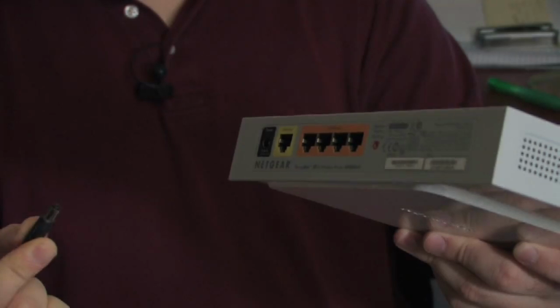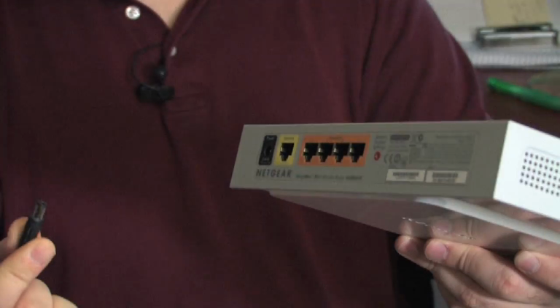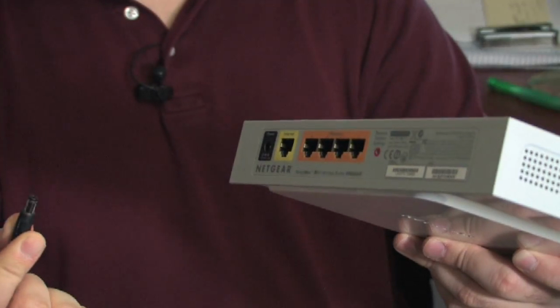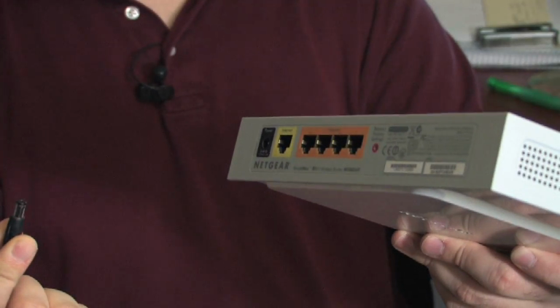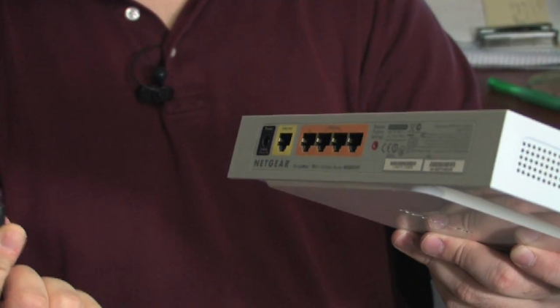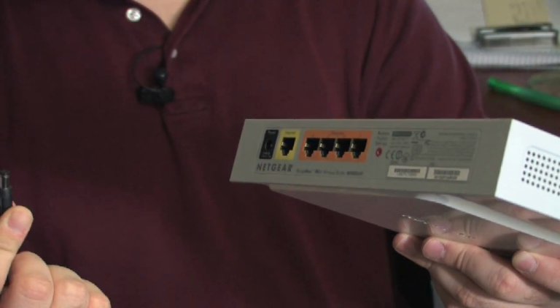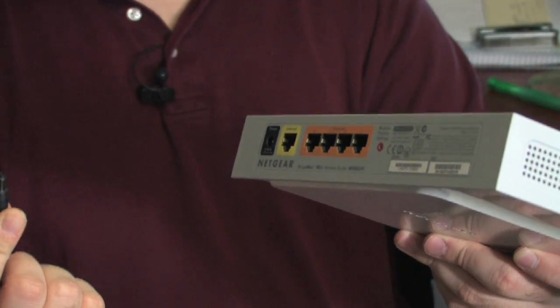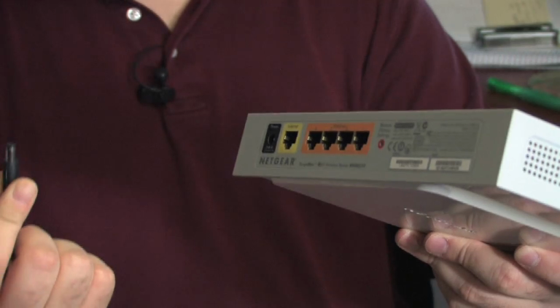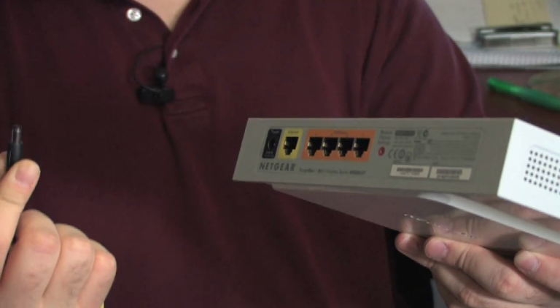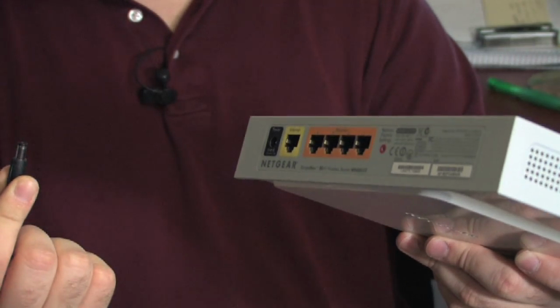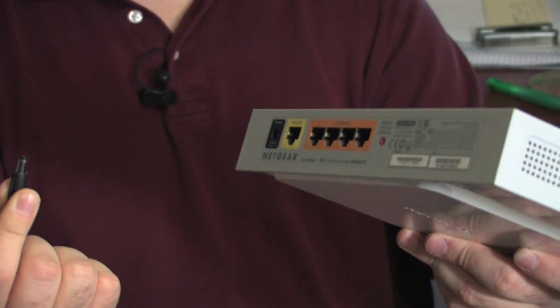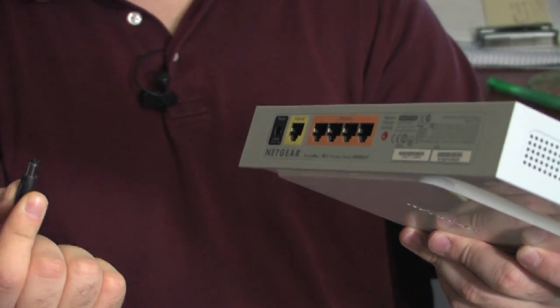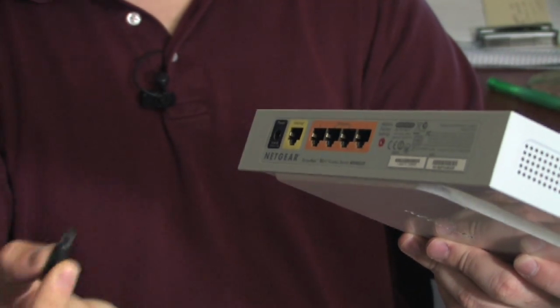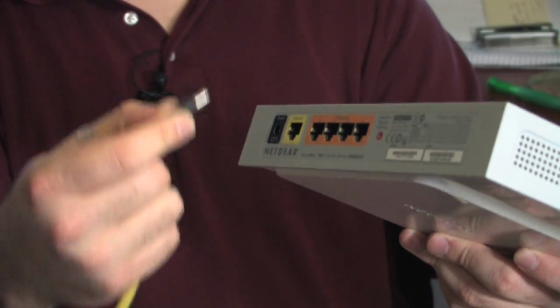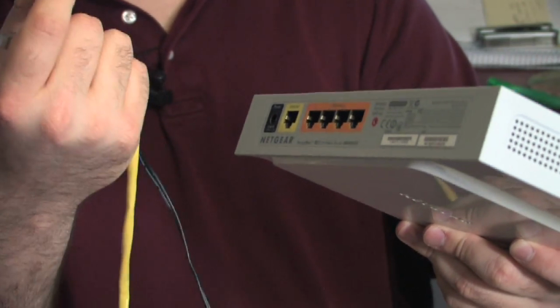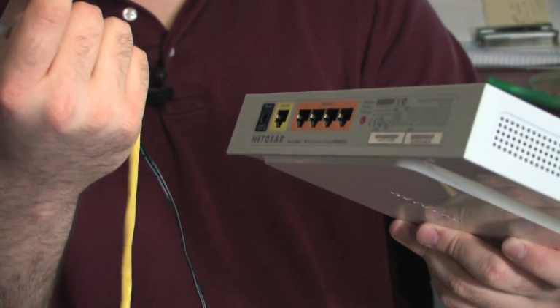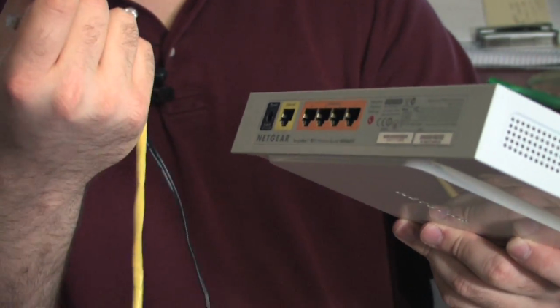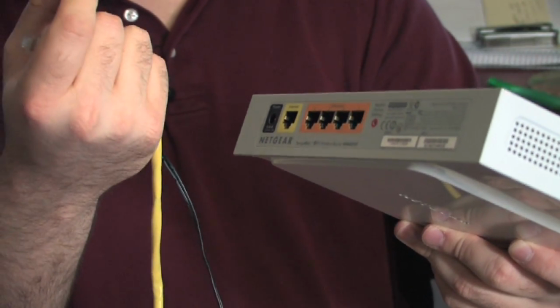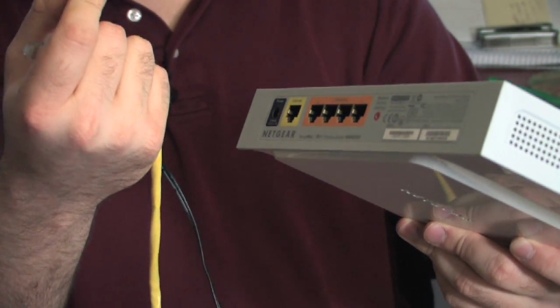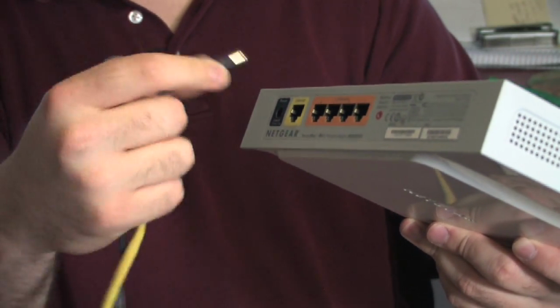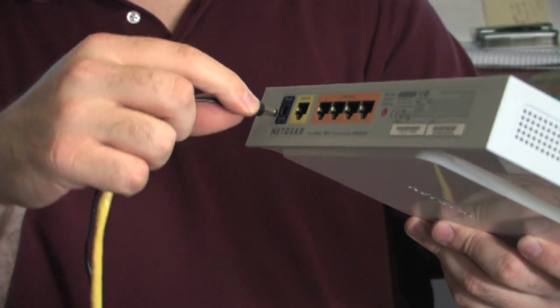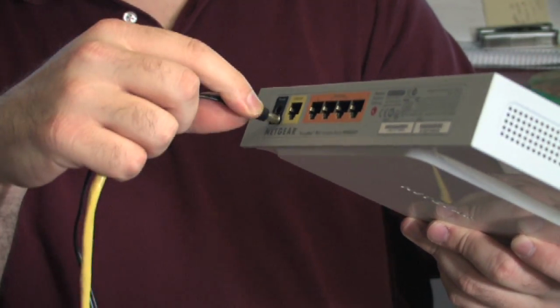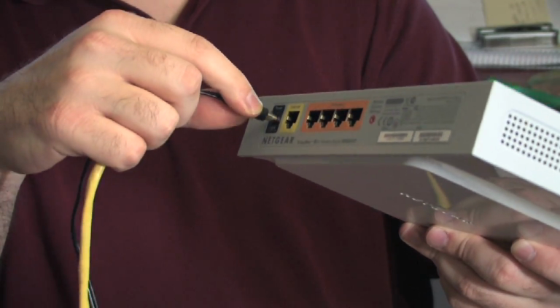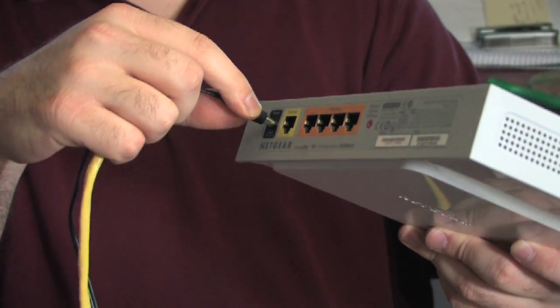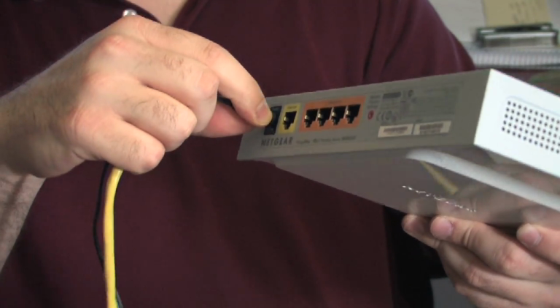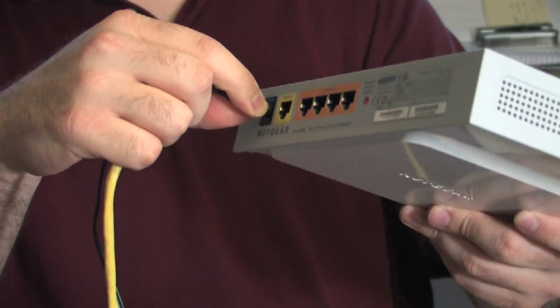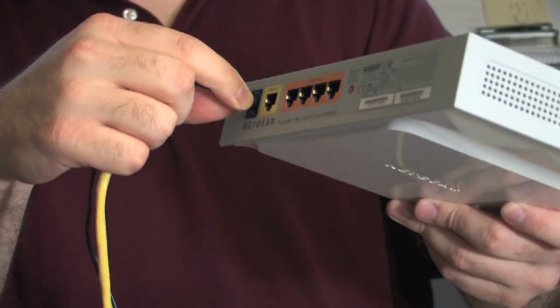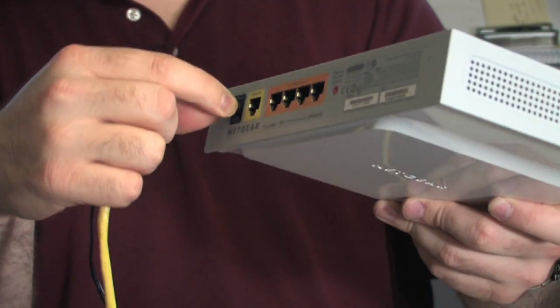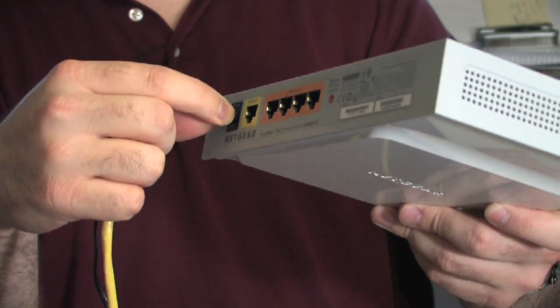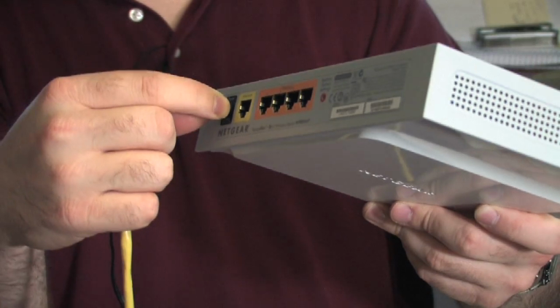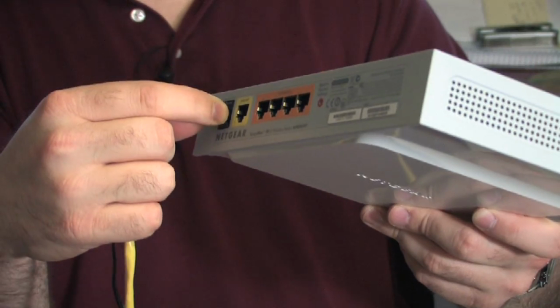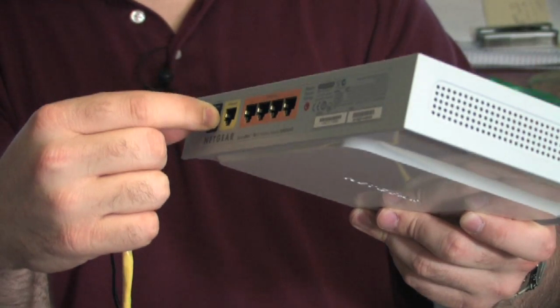First, you'll need to make sure that your router has a good power connection. Take the router's power supply and connect it into the appropriate connector, as so.